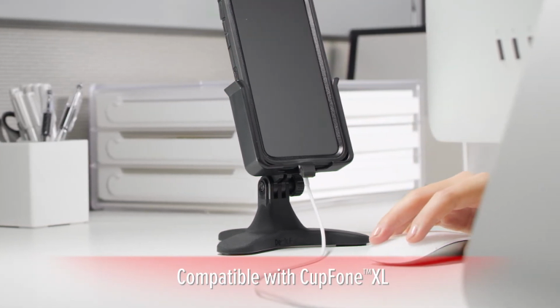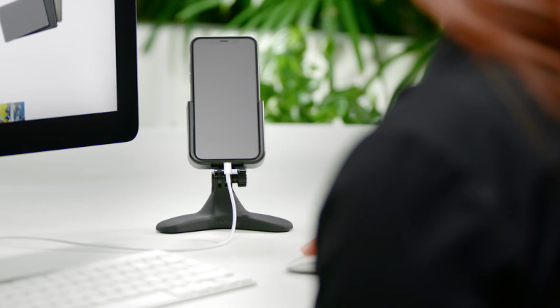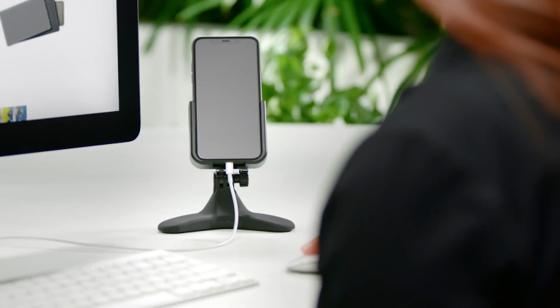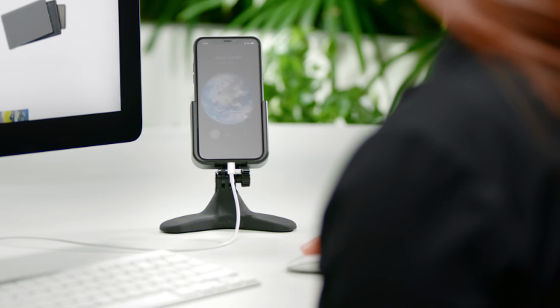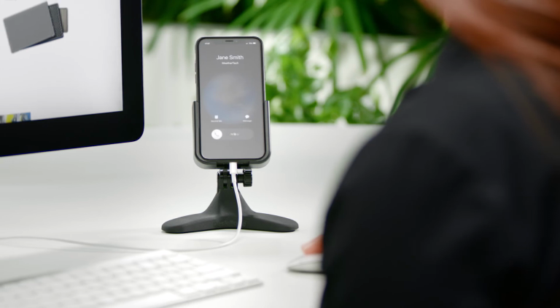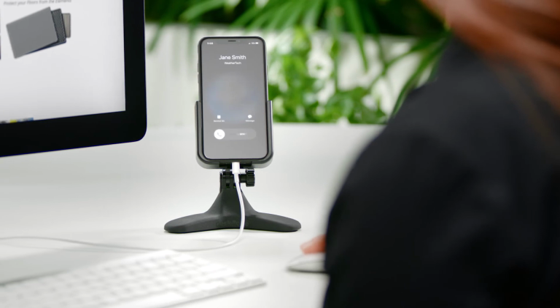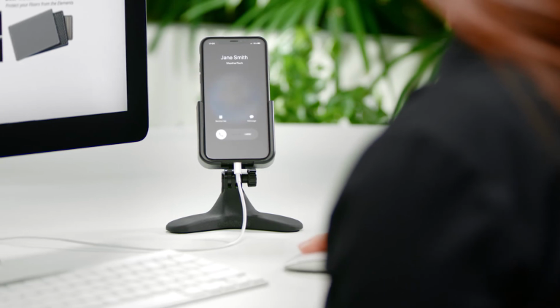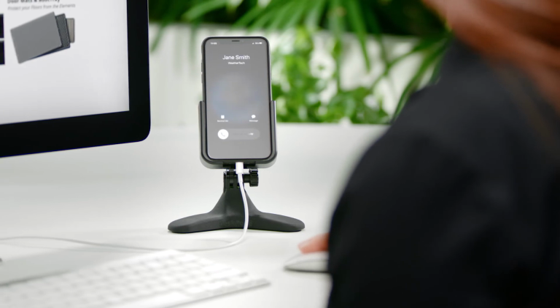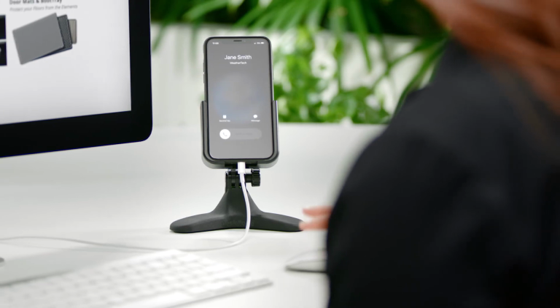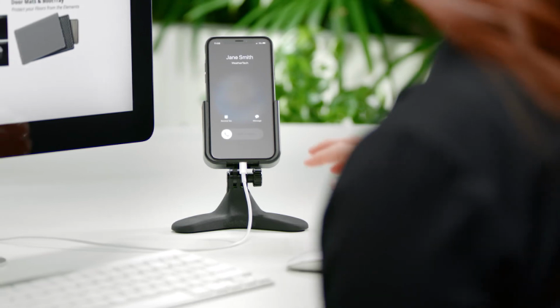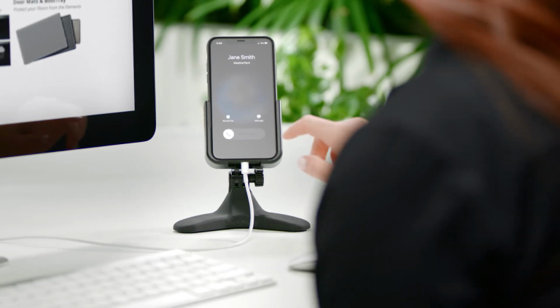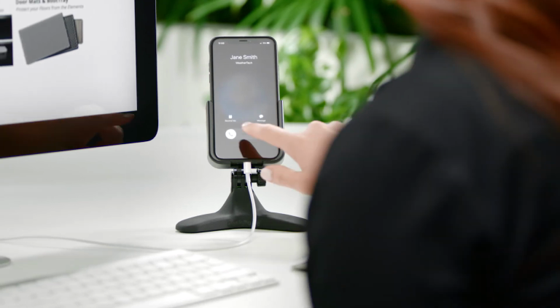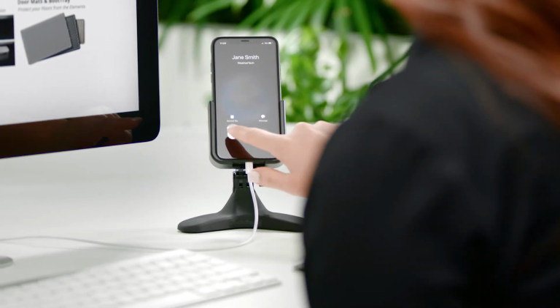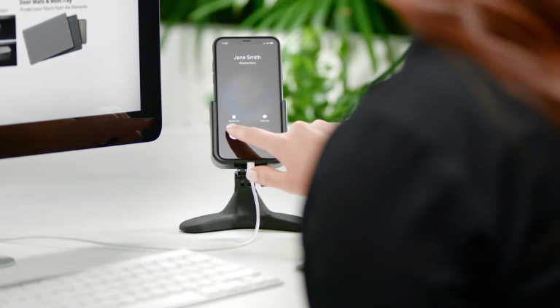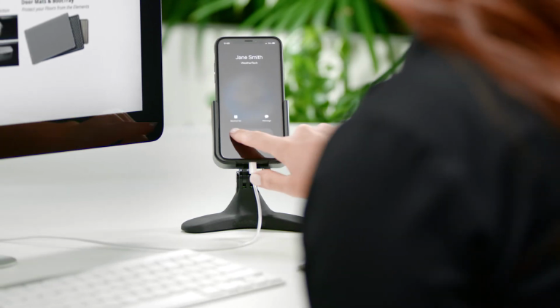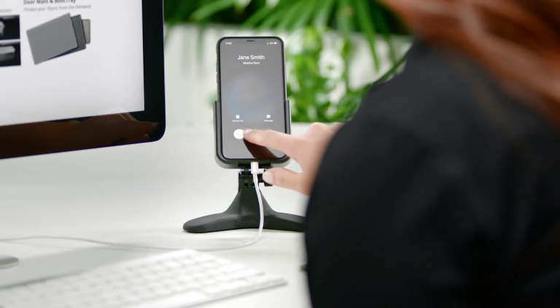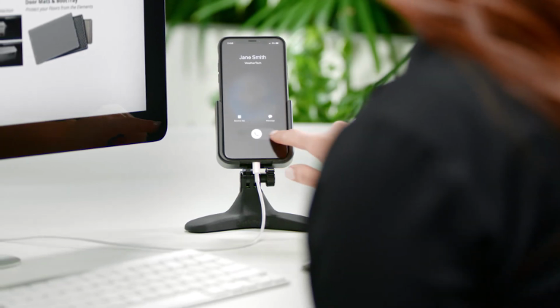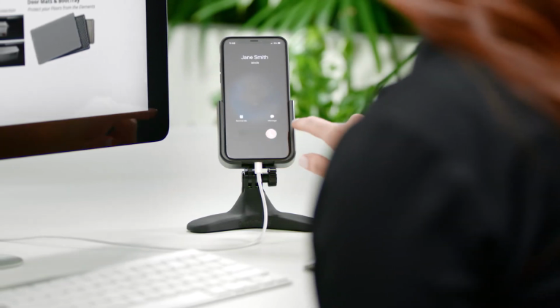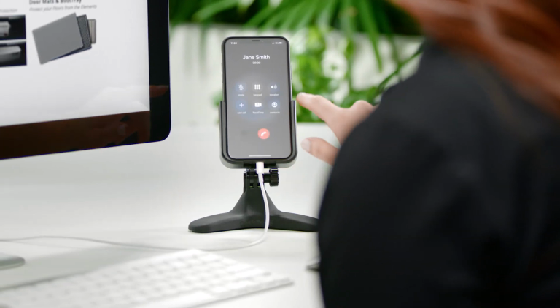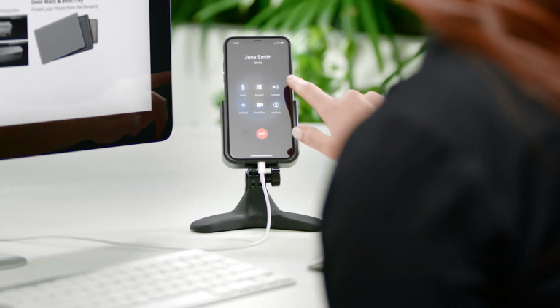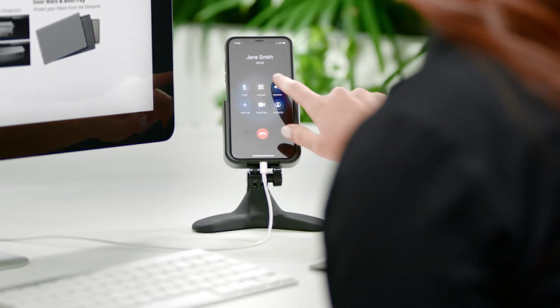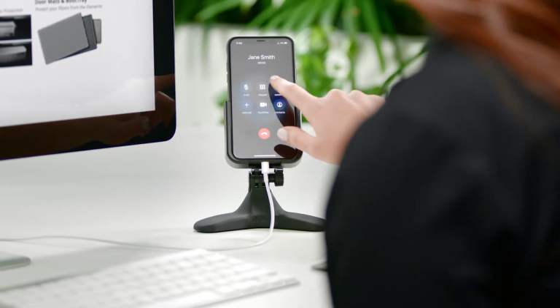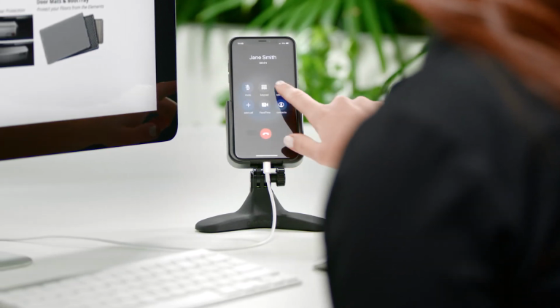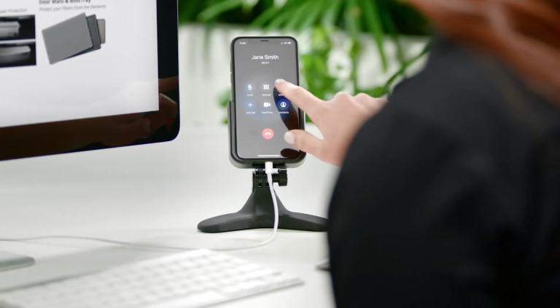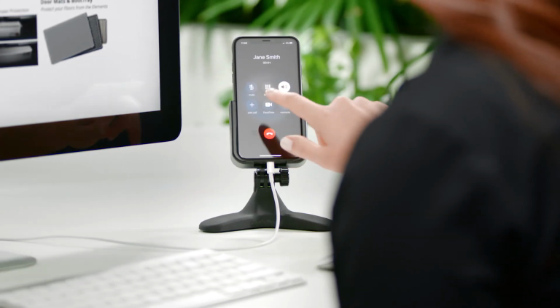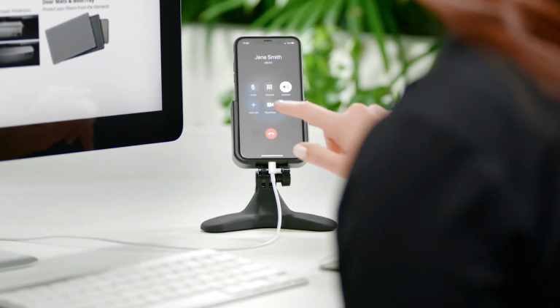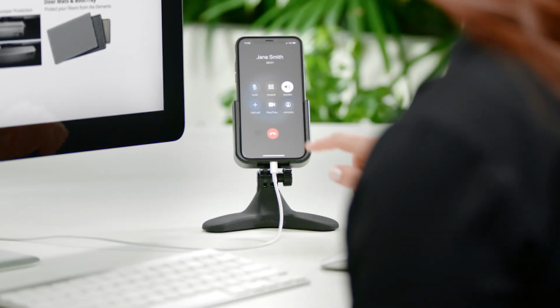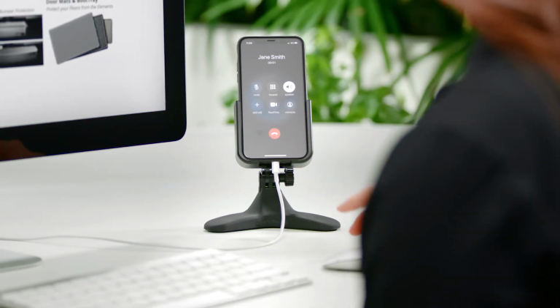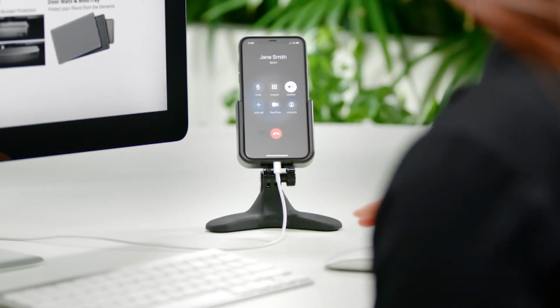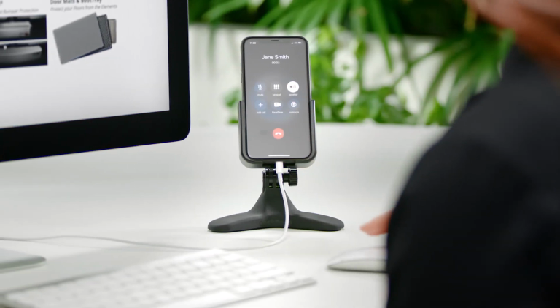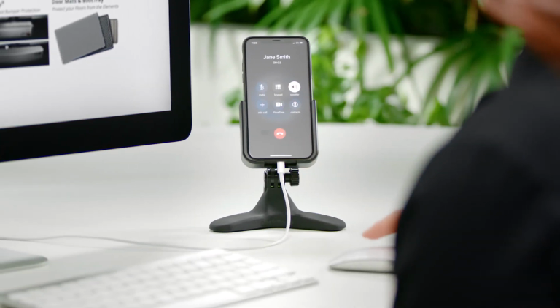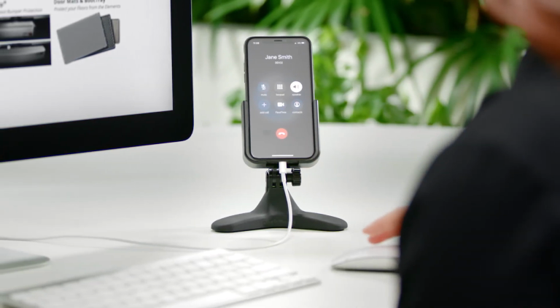Keep your mind on your work, knowing your phone is safe and accessible with the DeskPhone by WeatherTech.